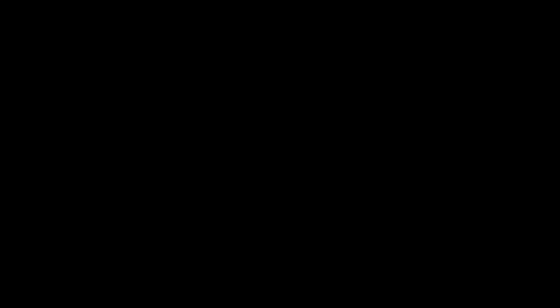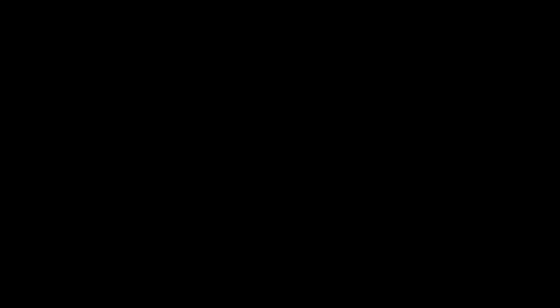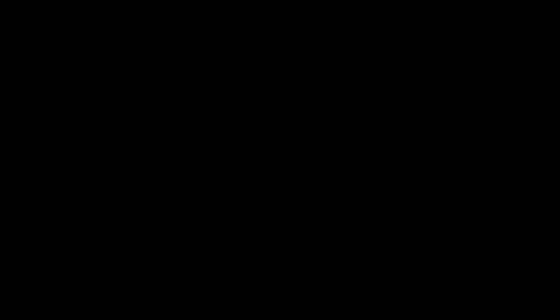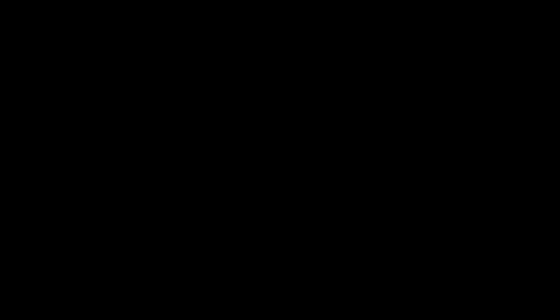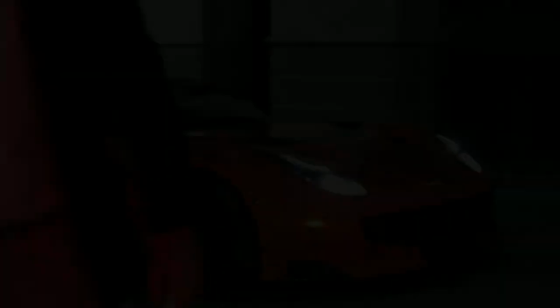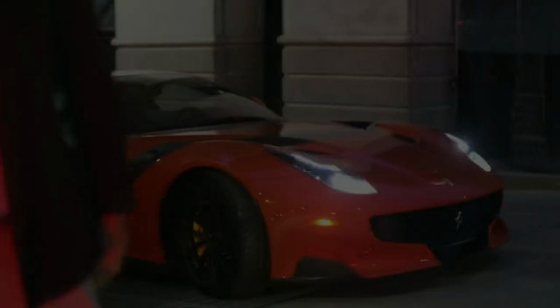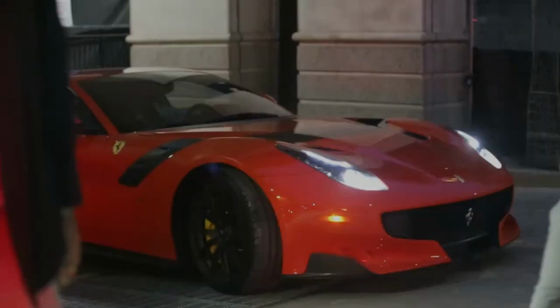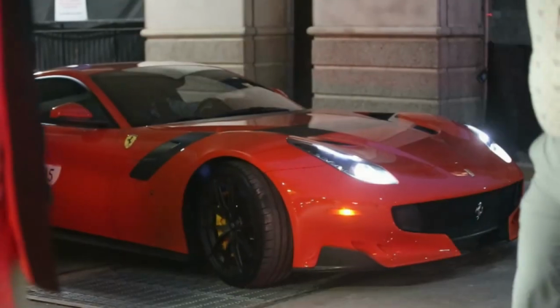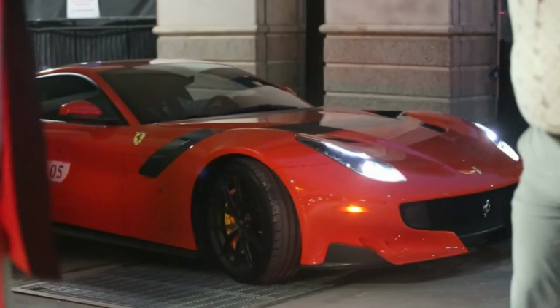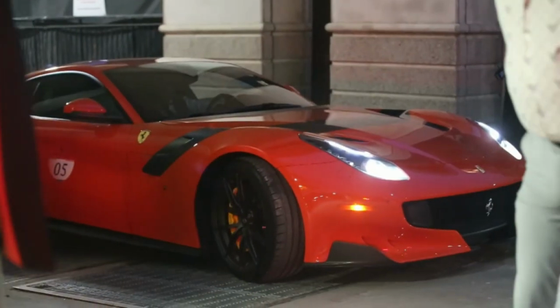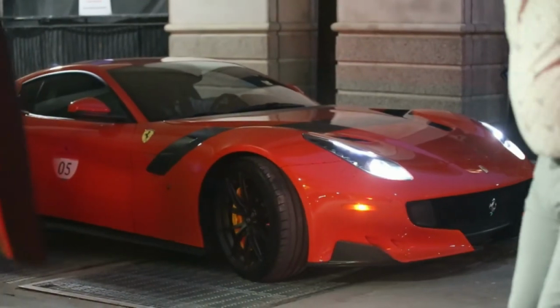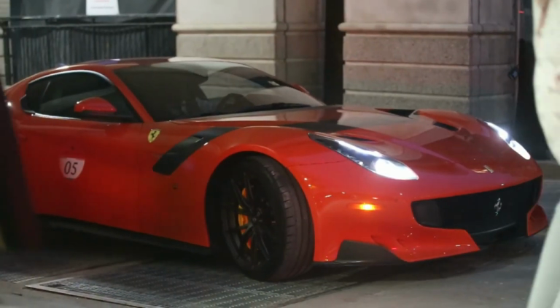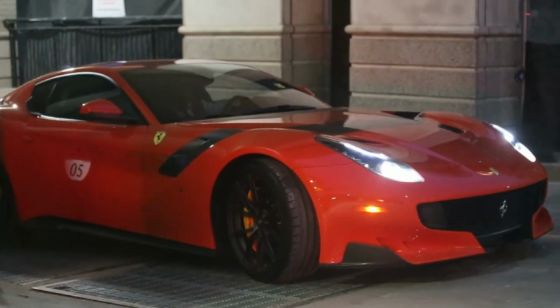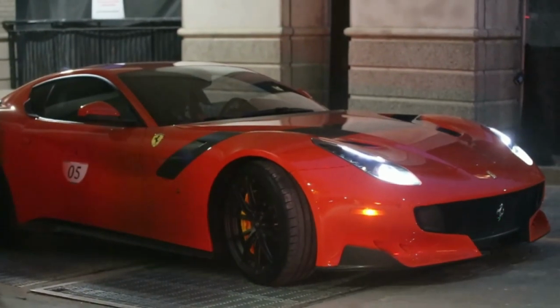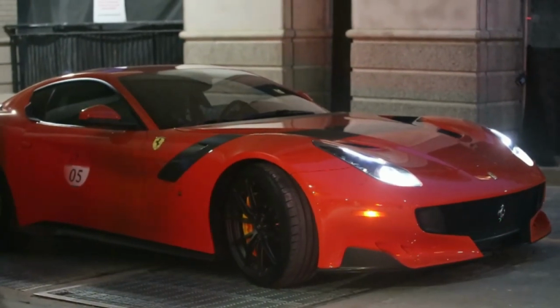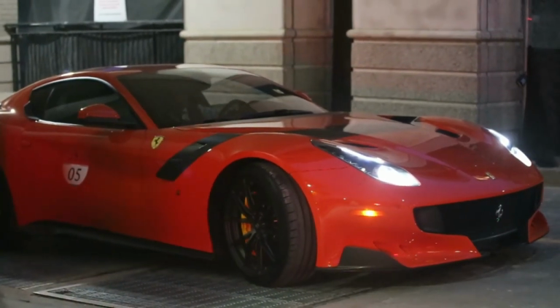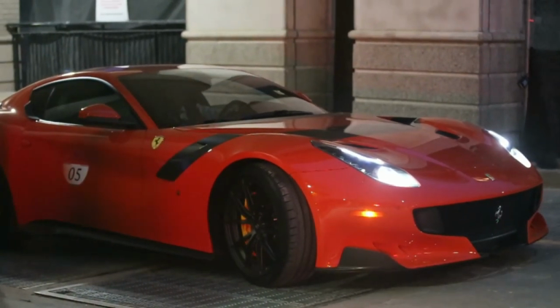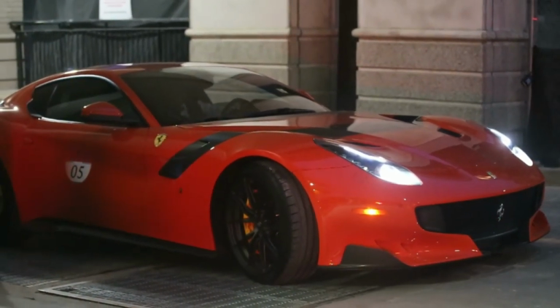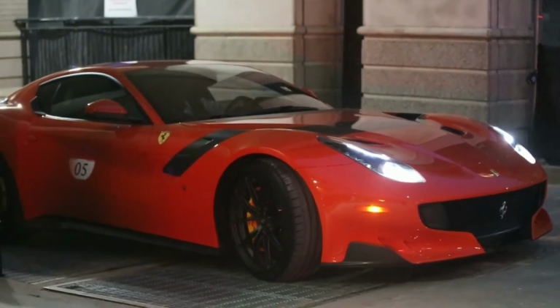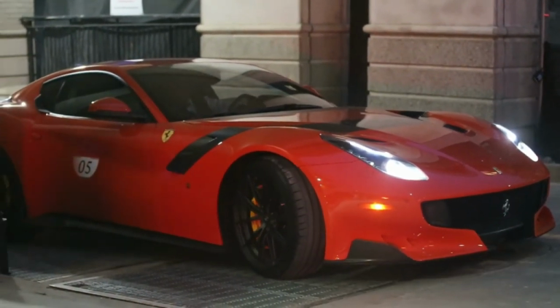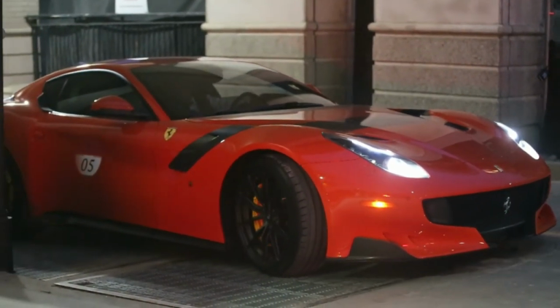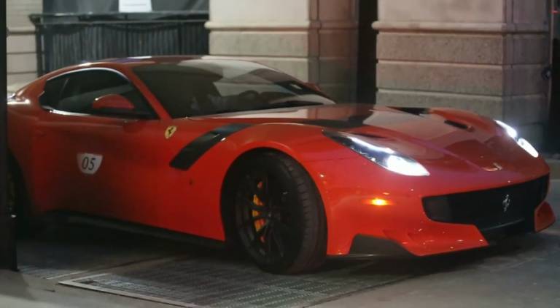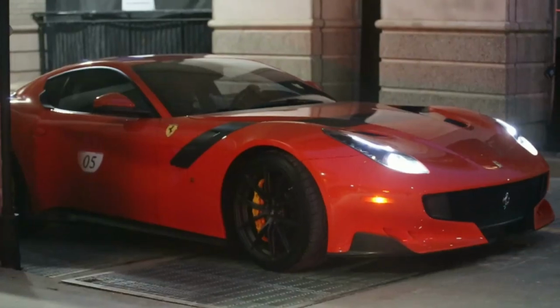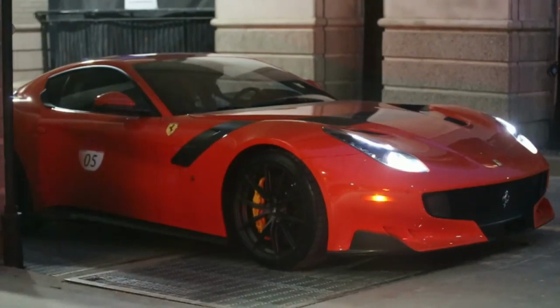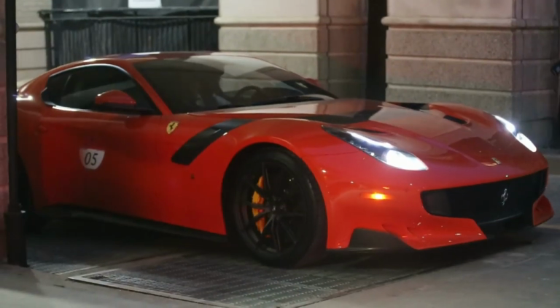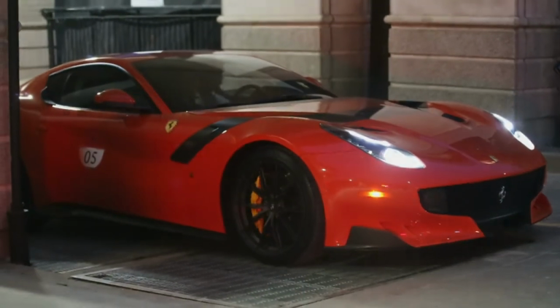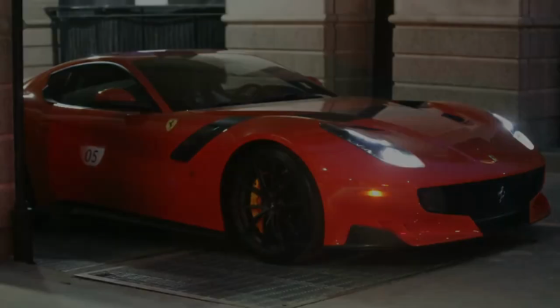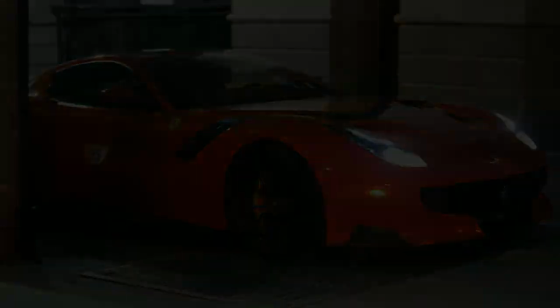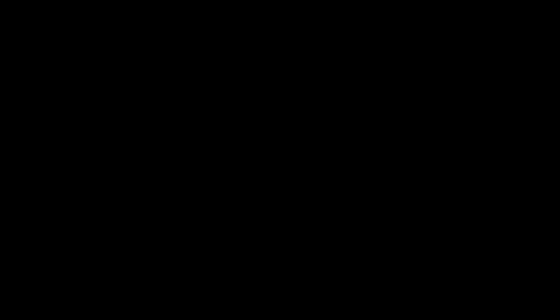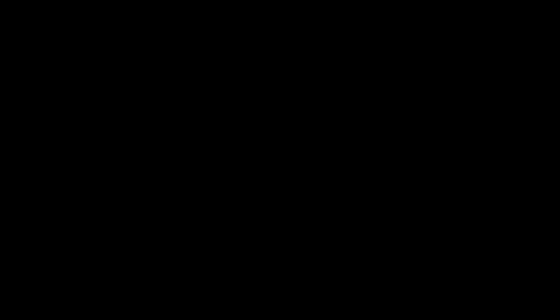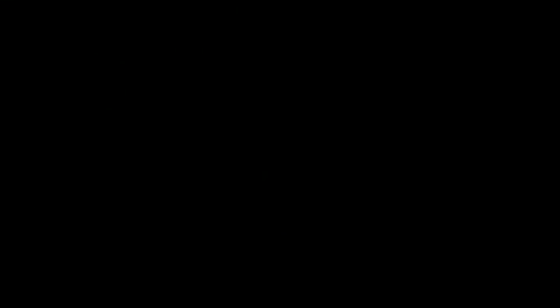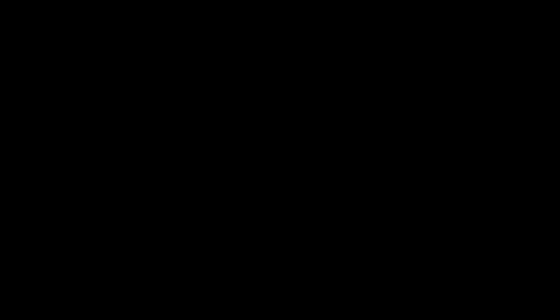The F12 TDF waiting to go. That thing is so...